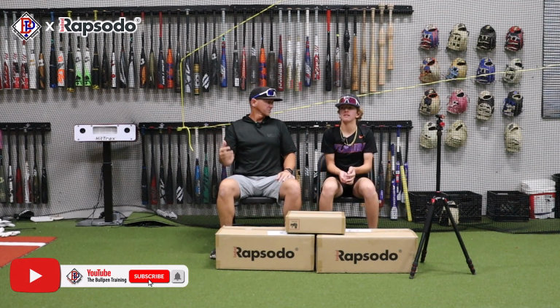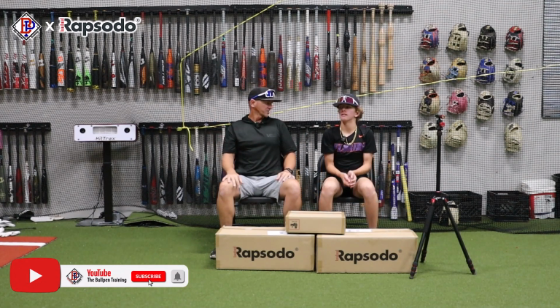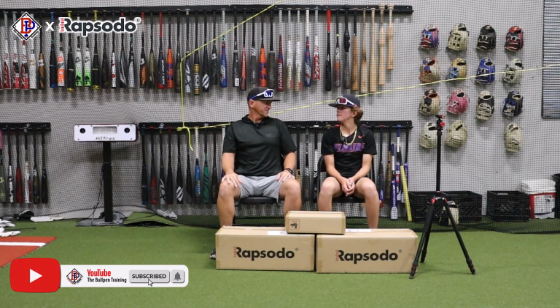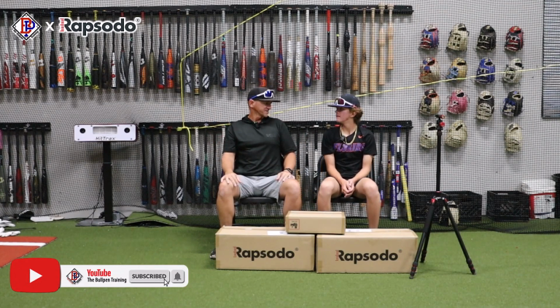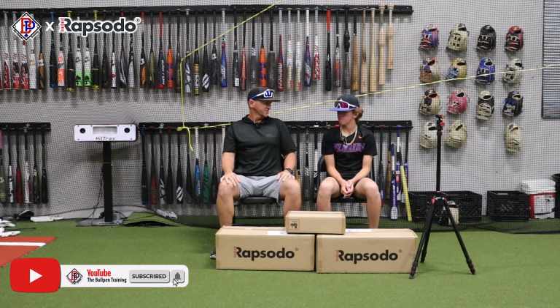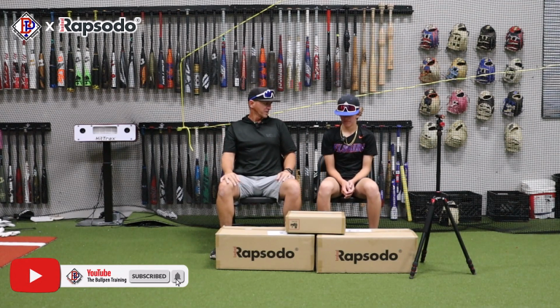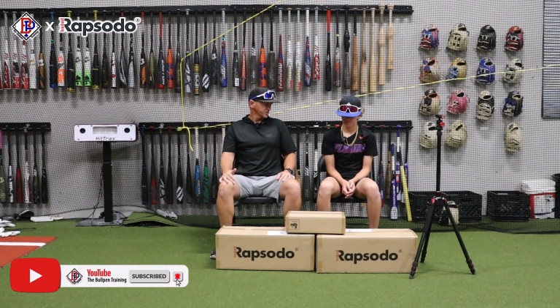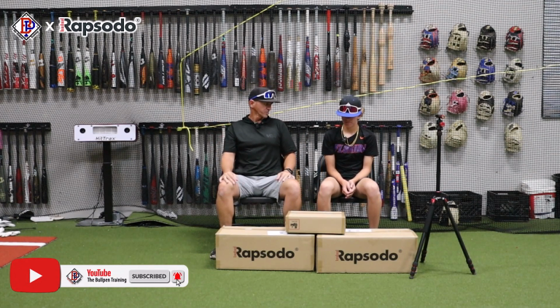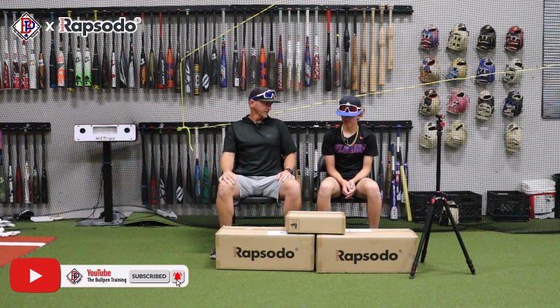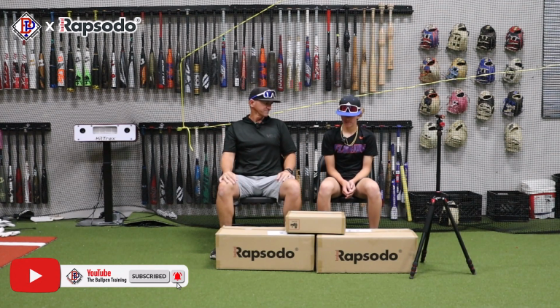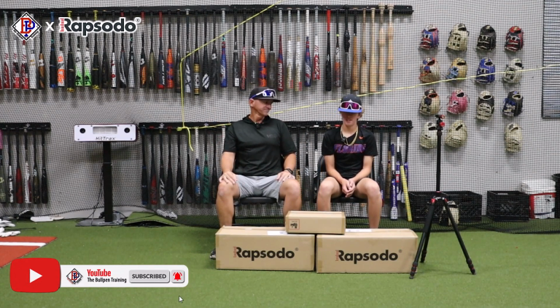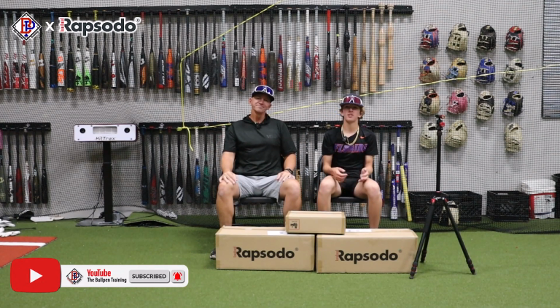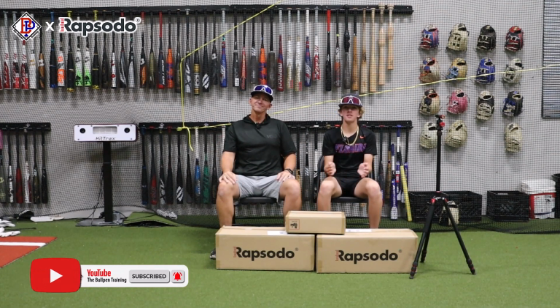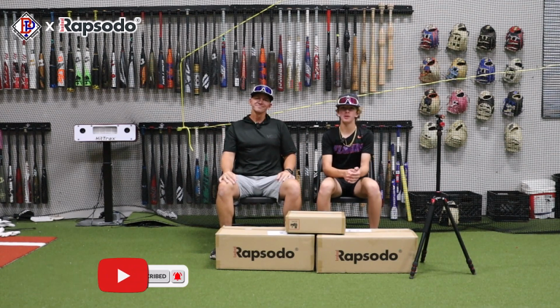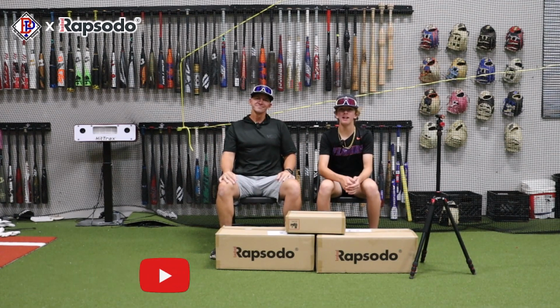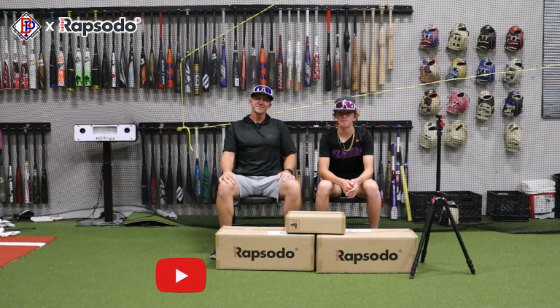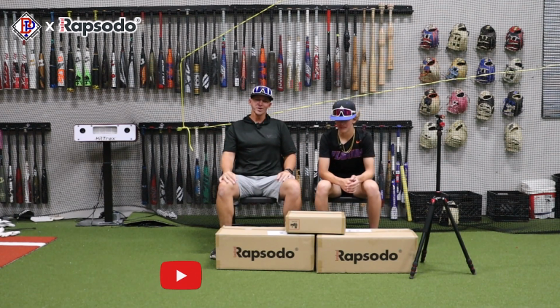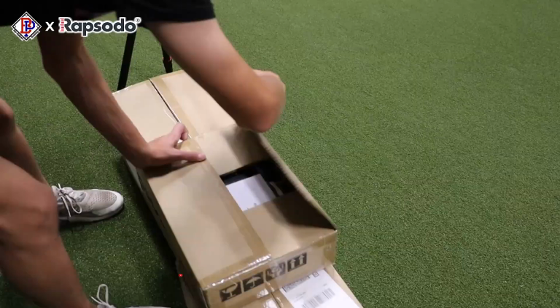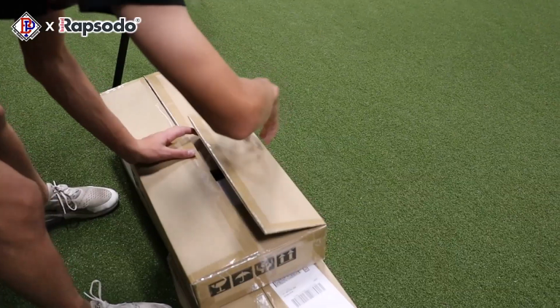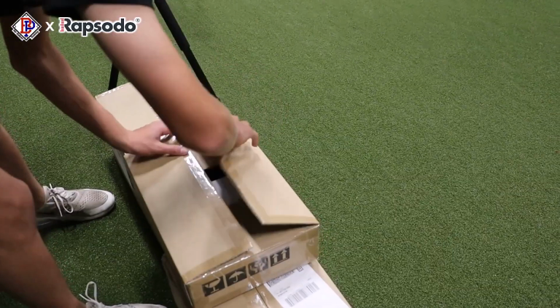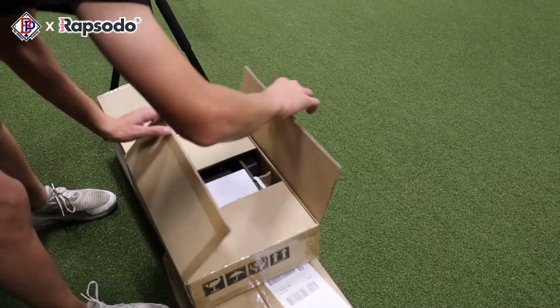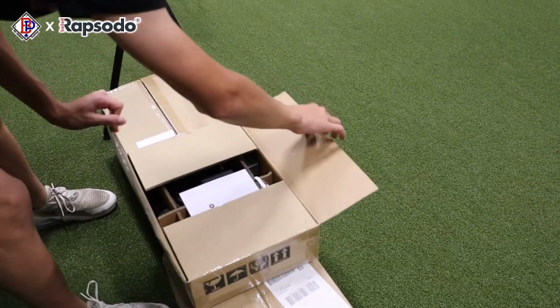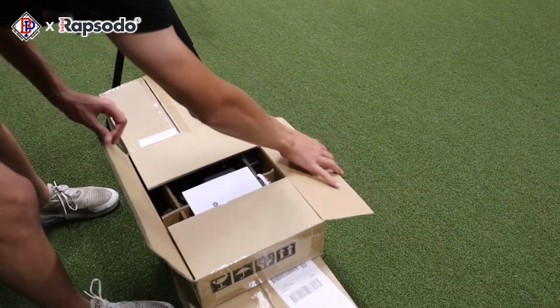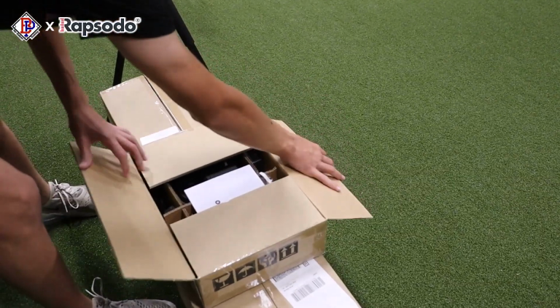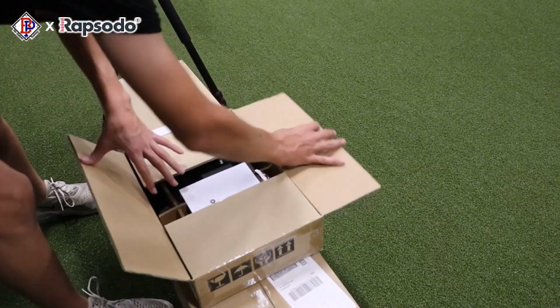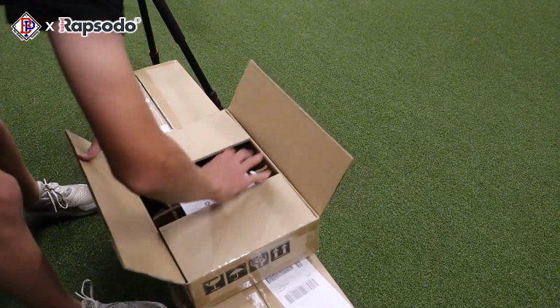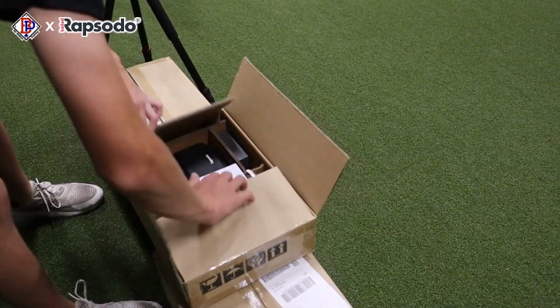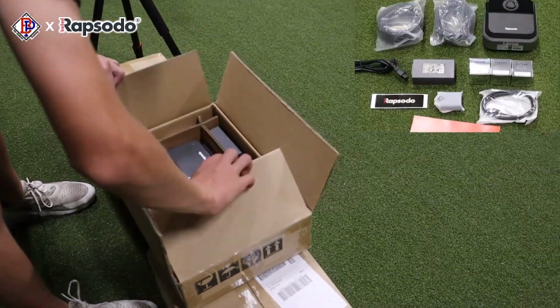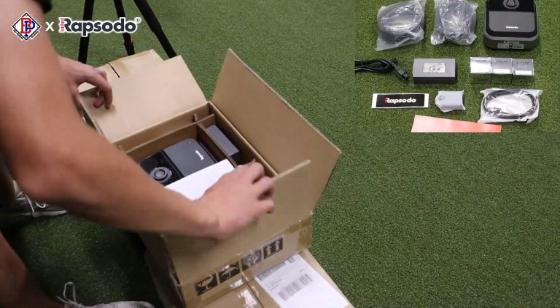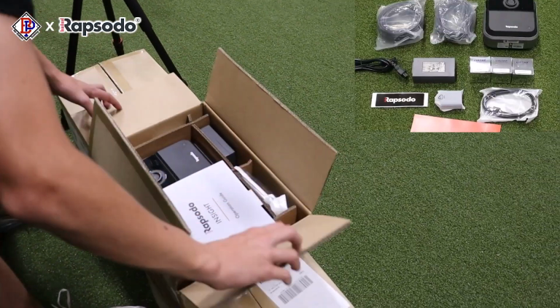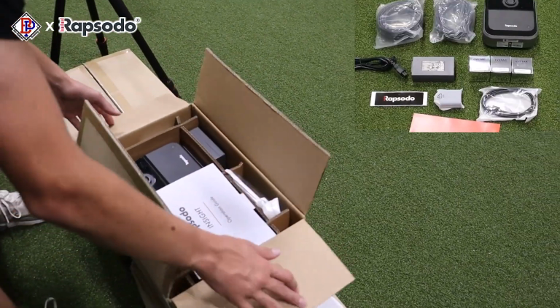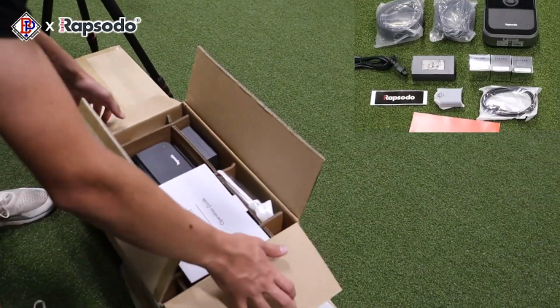Want to get these things unboxed? Let's see what we got. All right, and our first box — let's go baby.